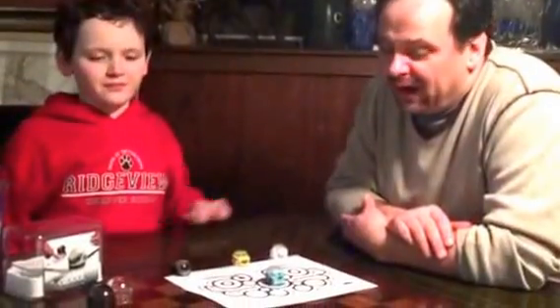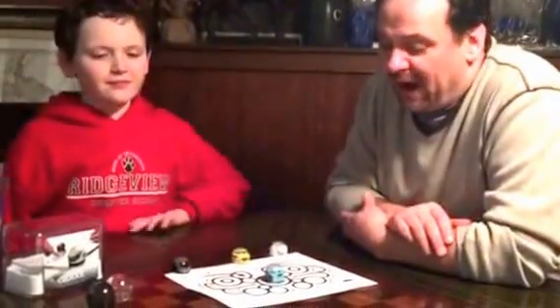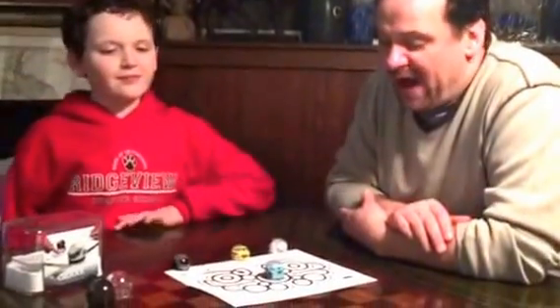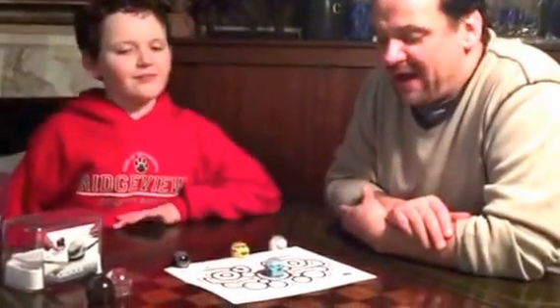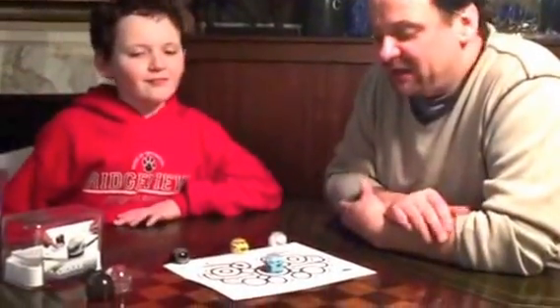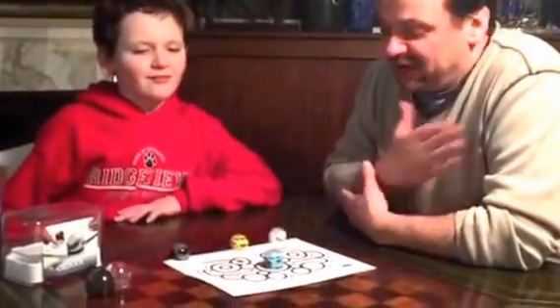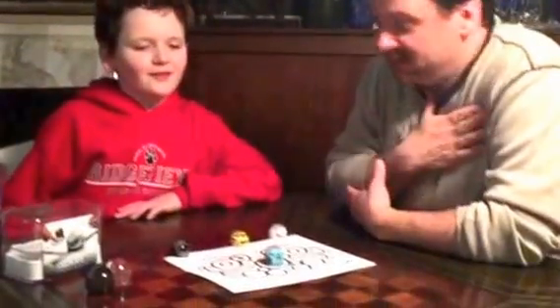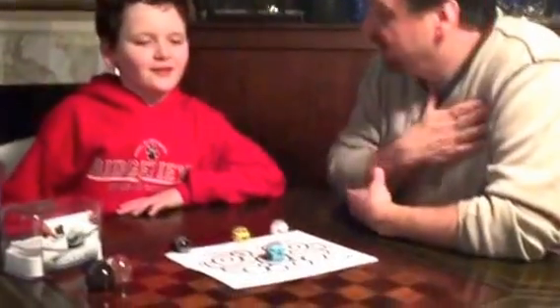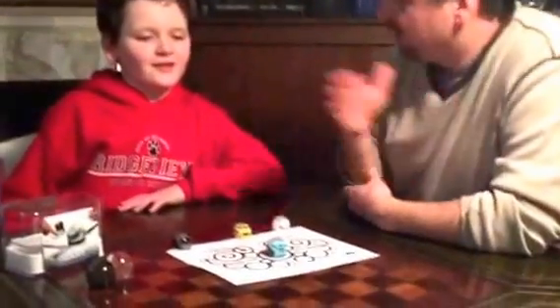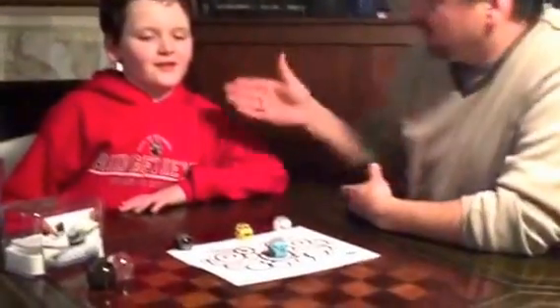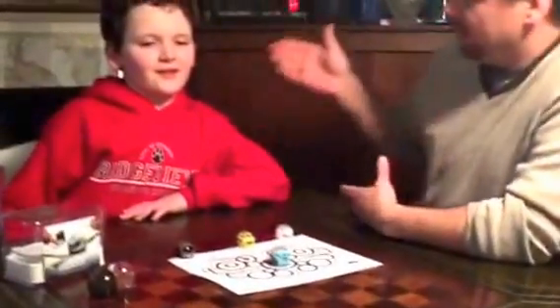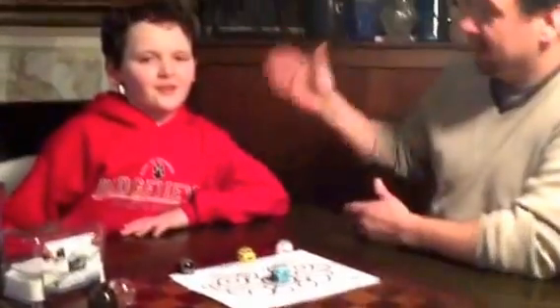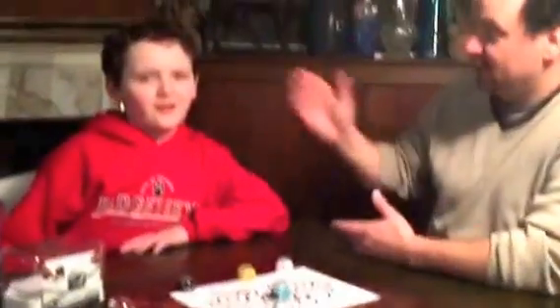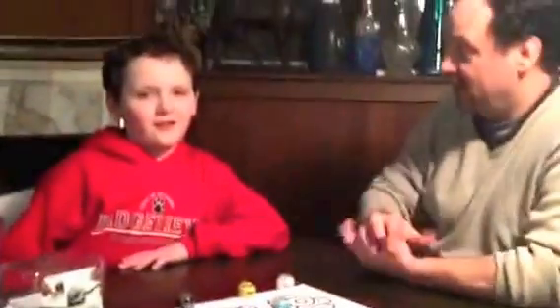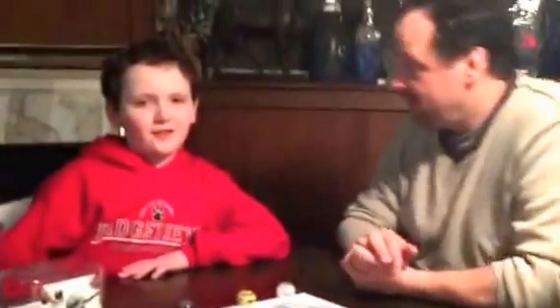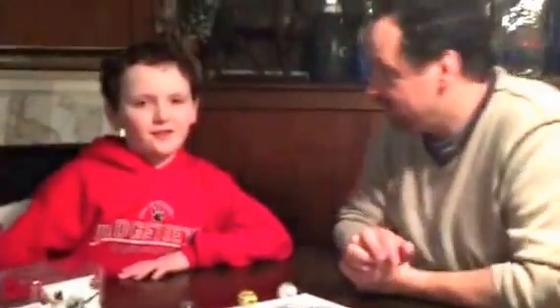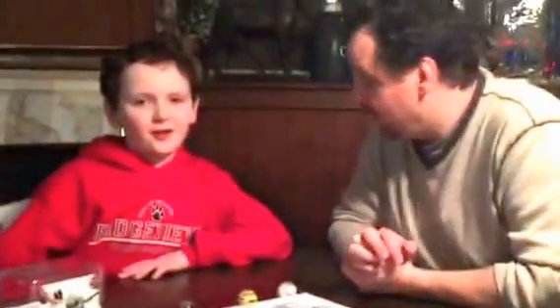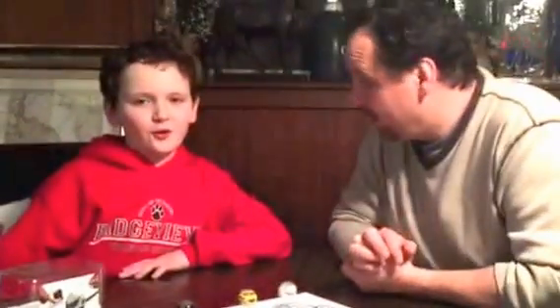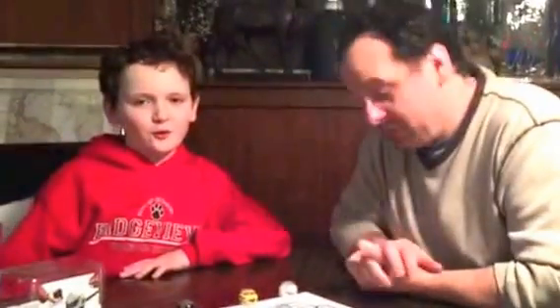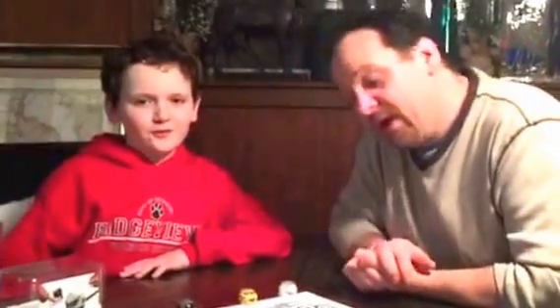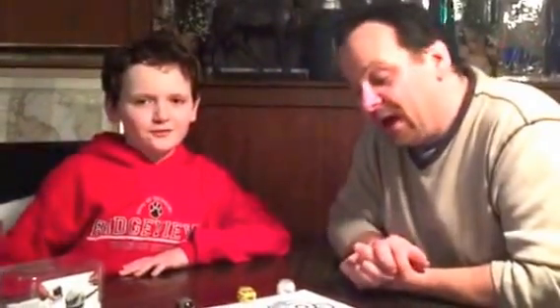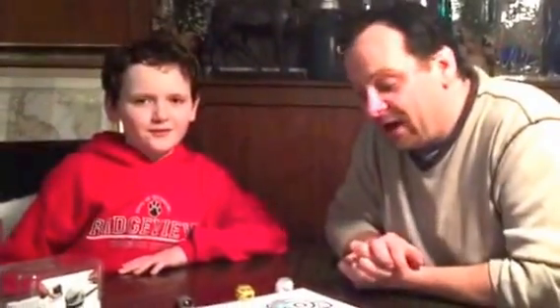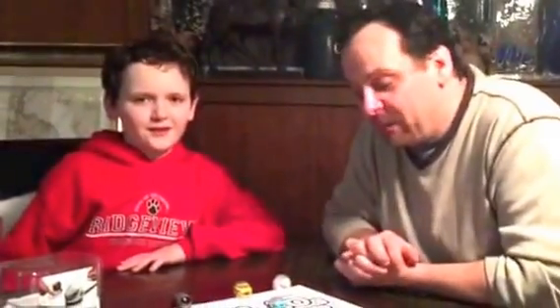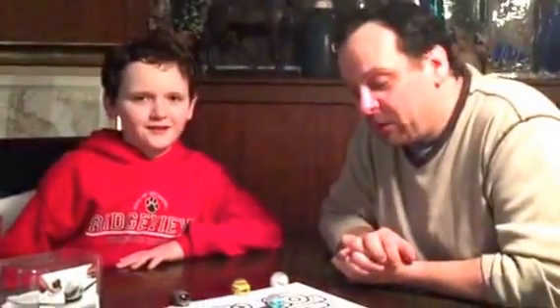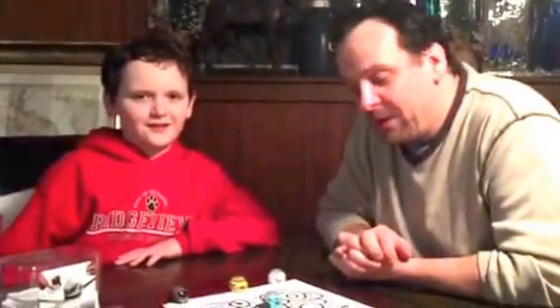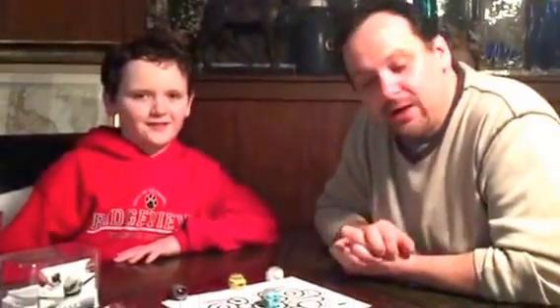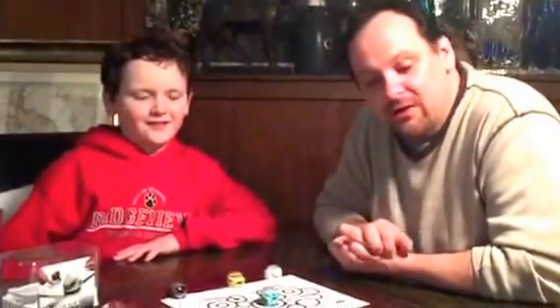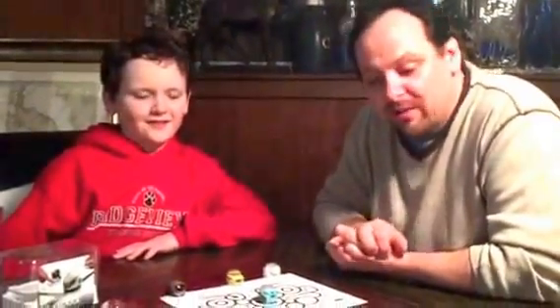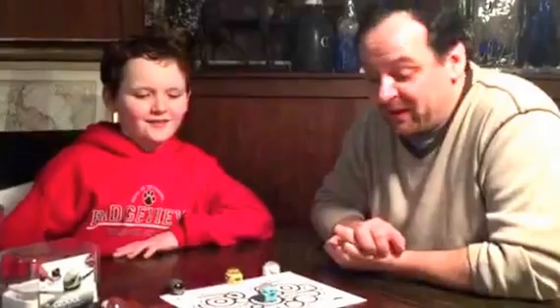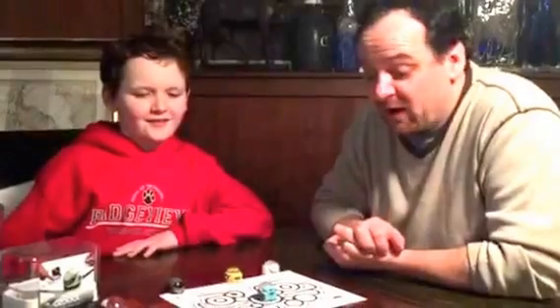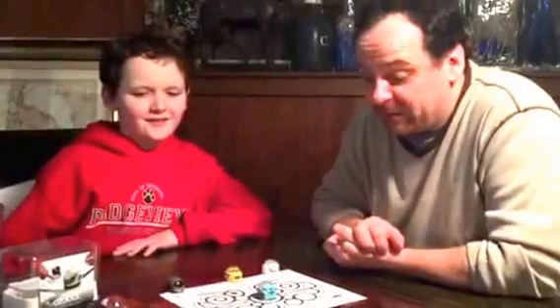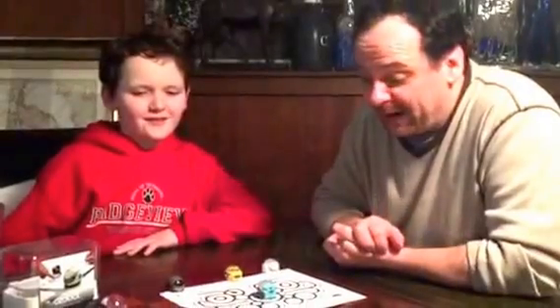Hi, Jason here with my son Huntley. Say hello. We're here to talk about the Ozobot.